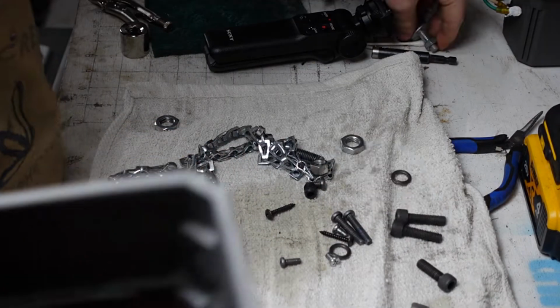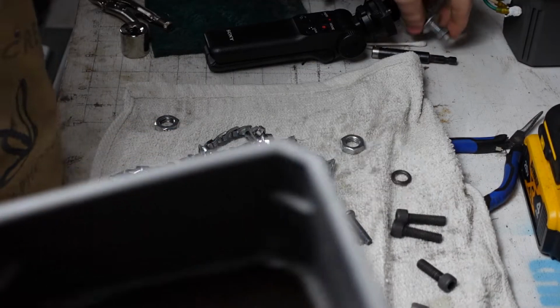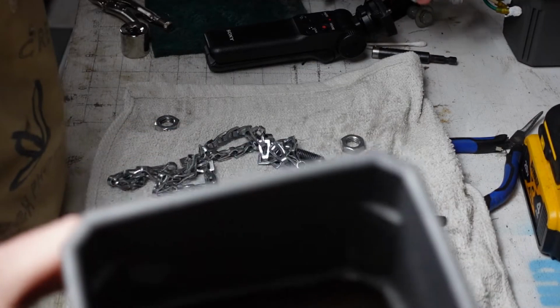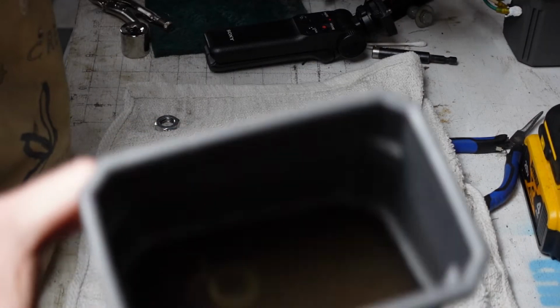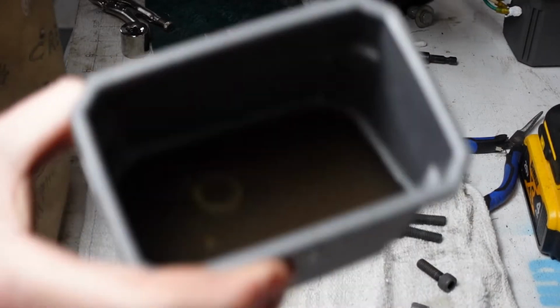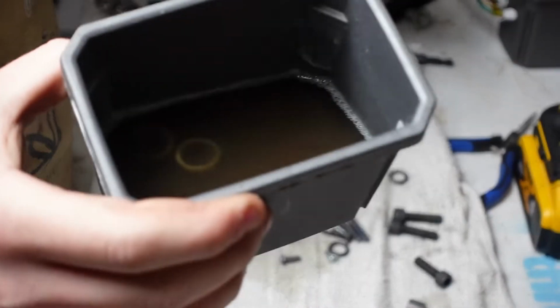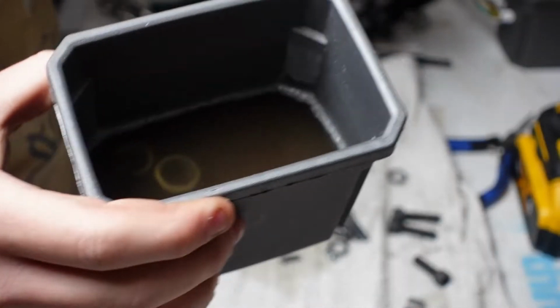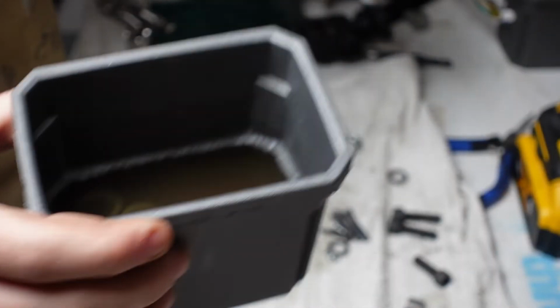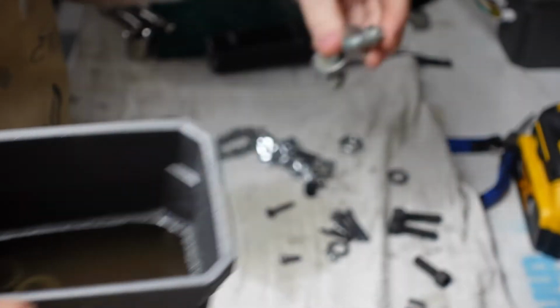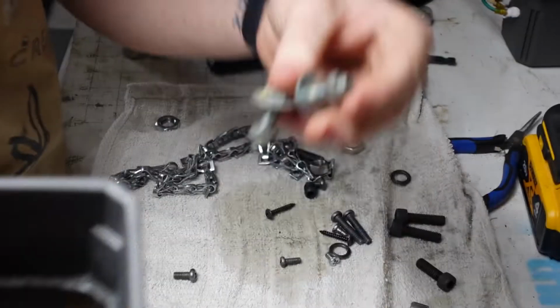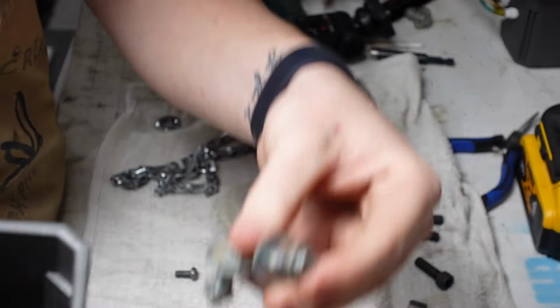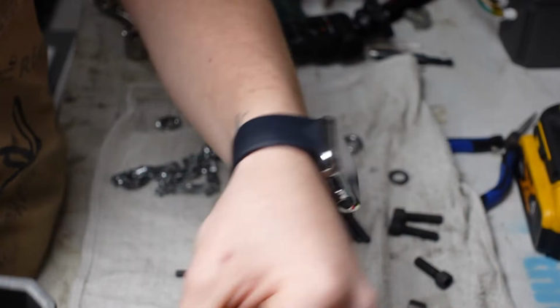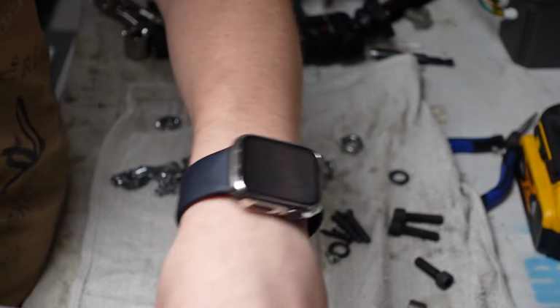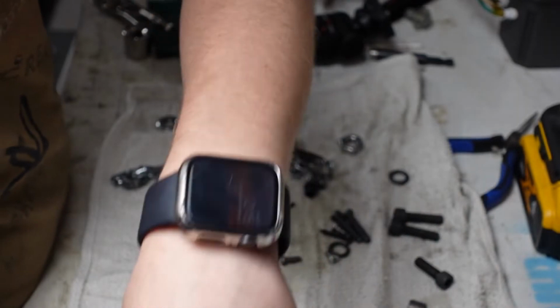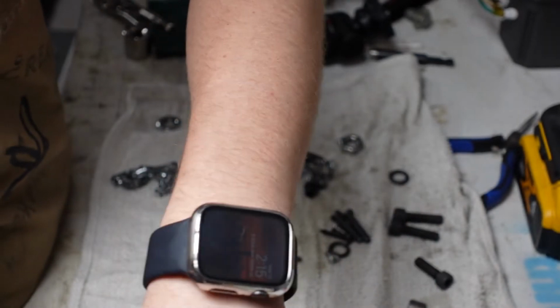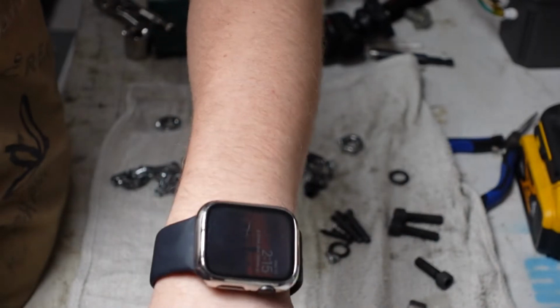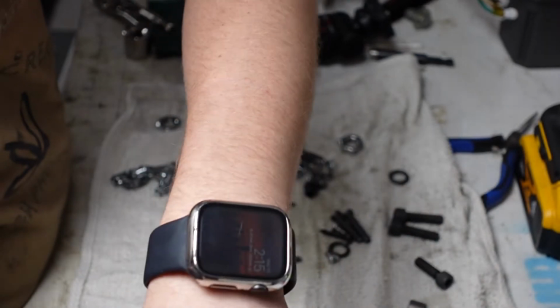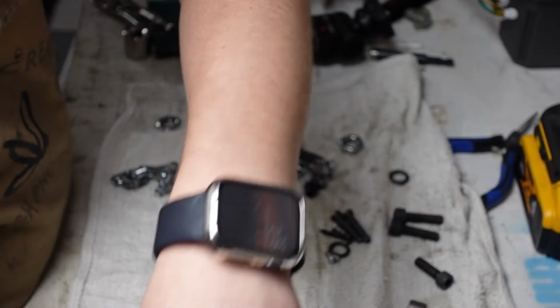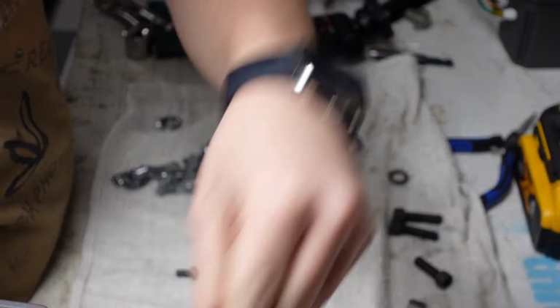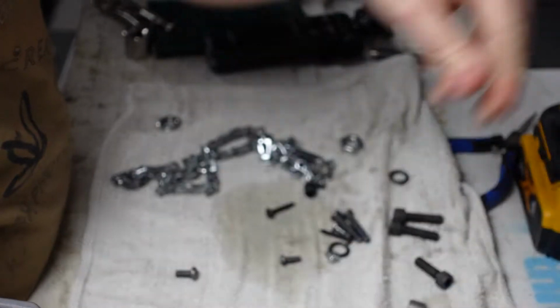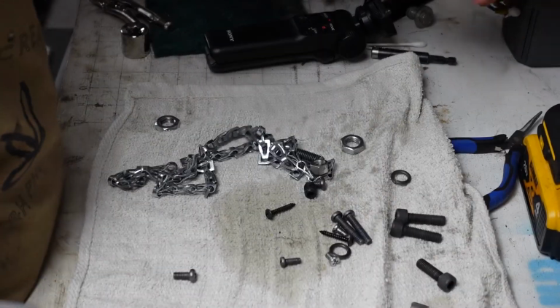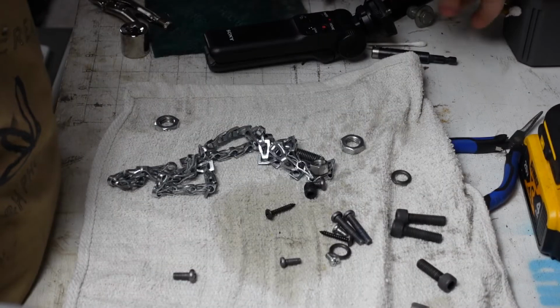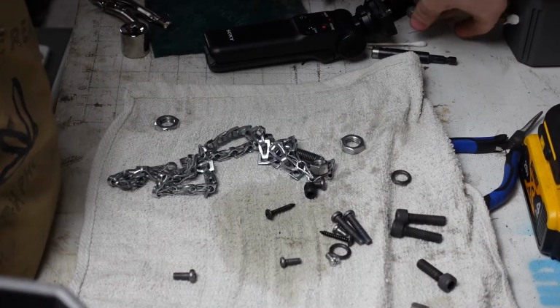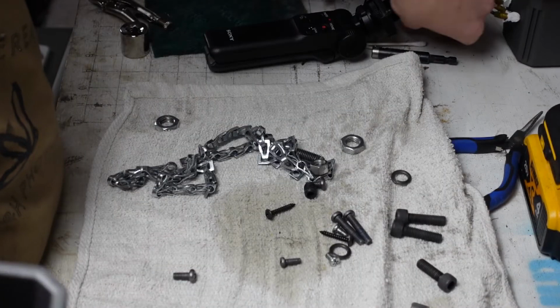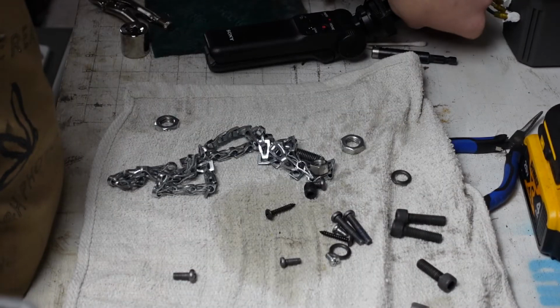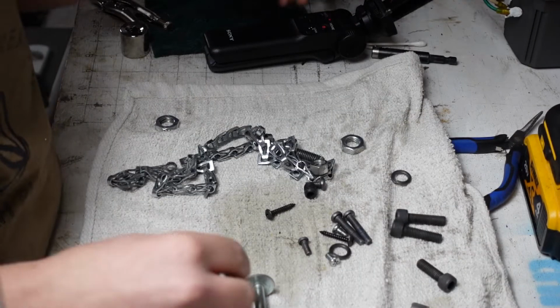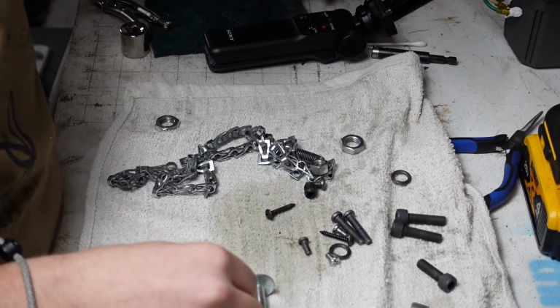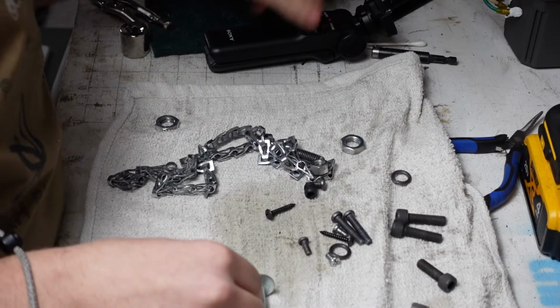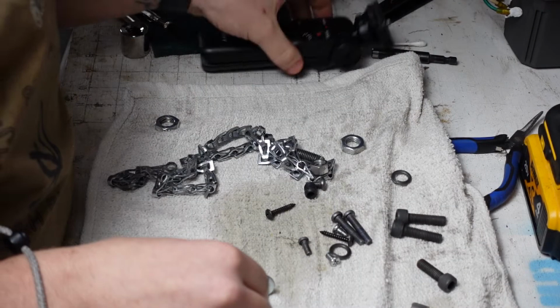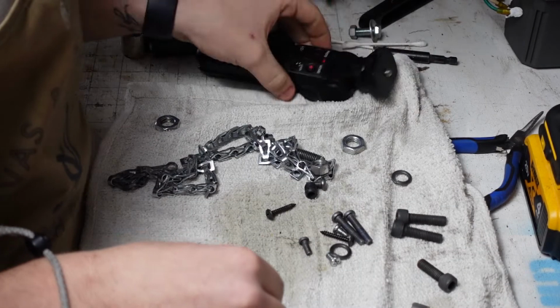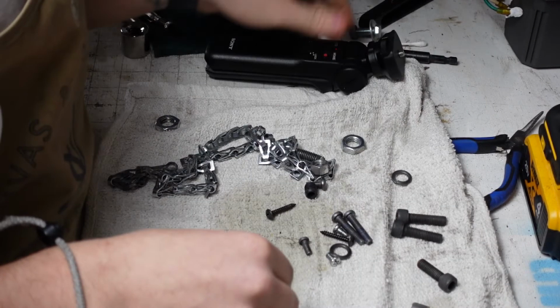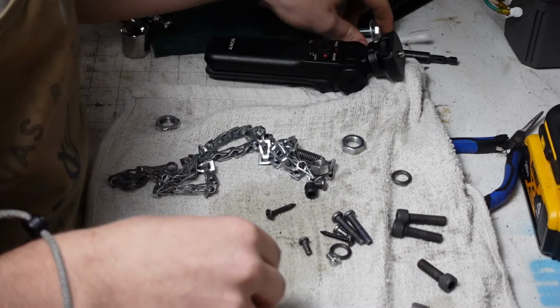You can just keep reusing this stuff — just keep reusing. New bolts in there. I'm missing one. There you go.